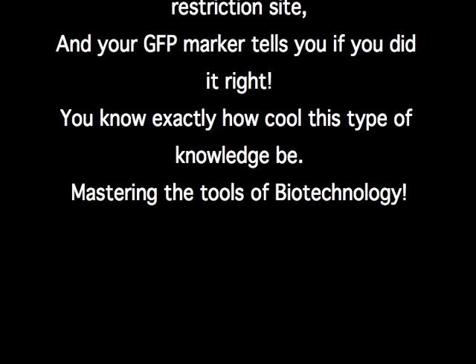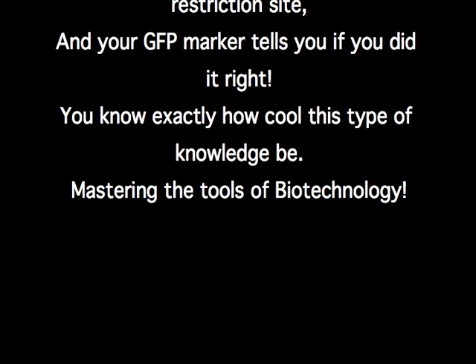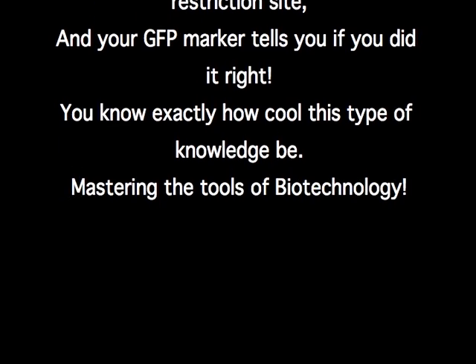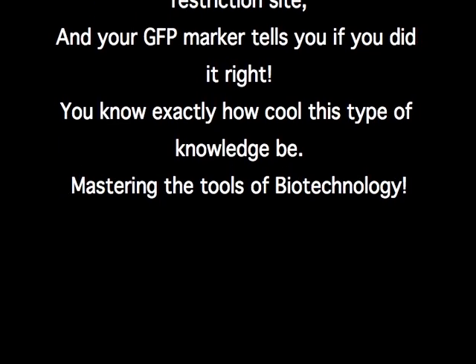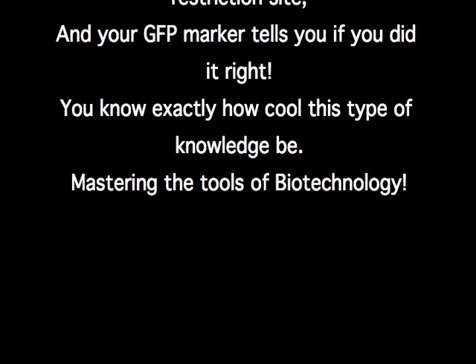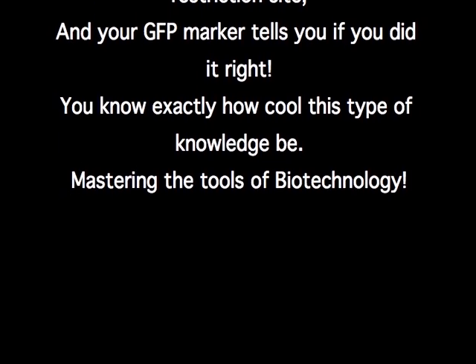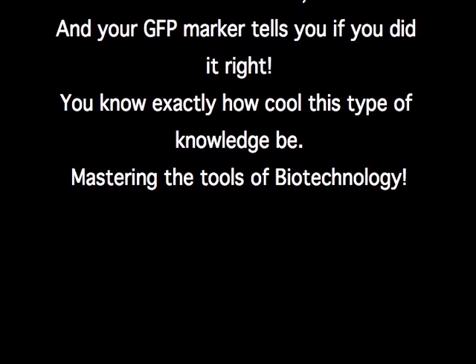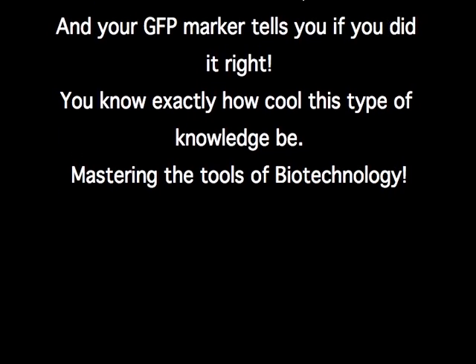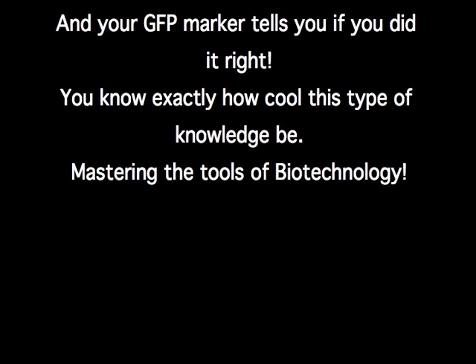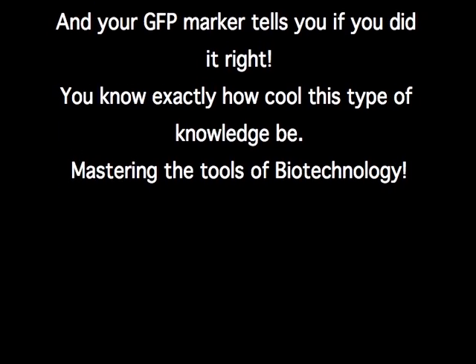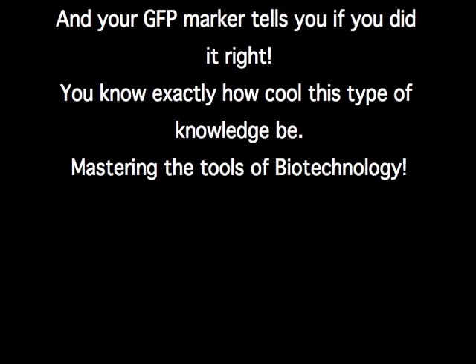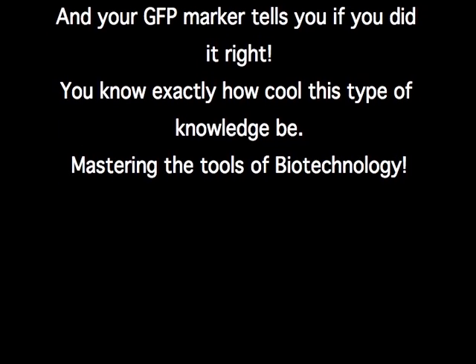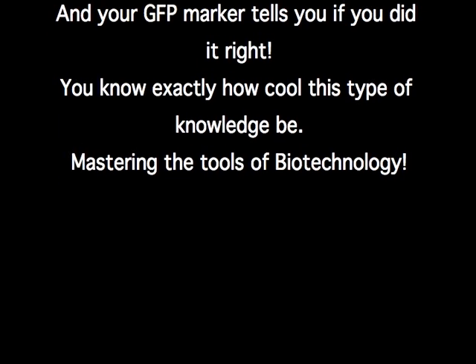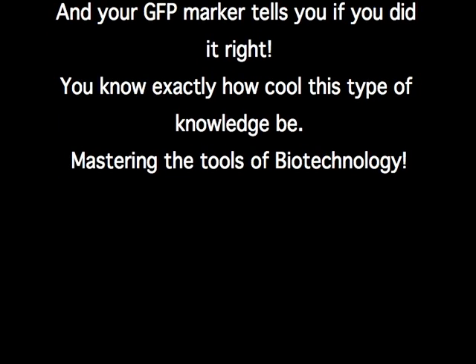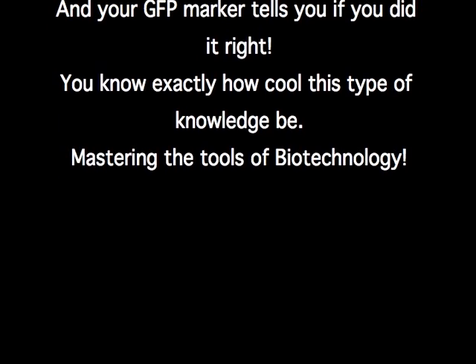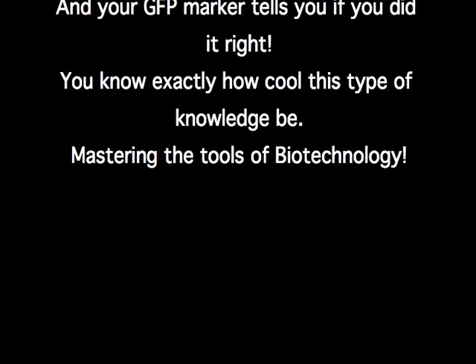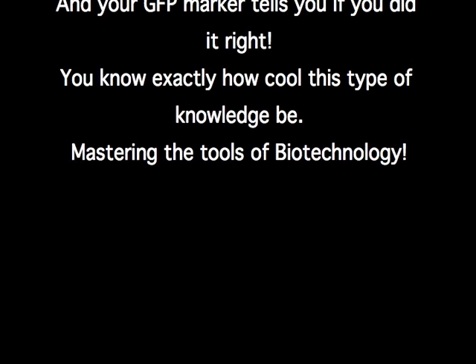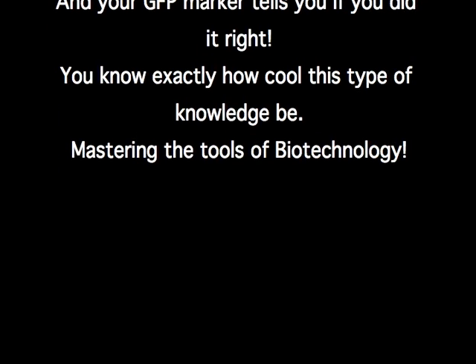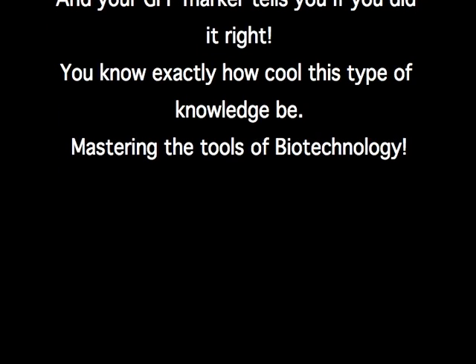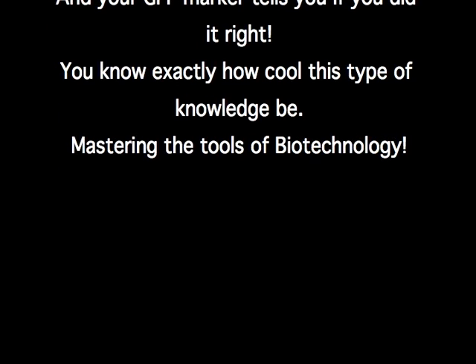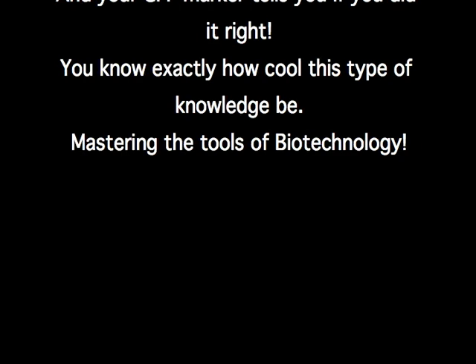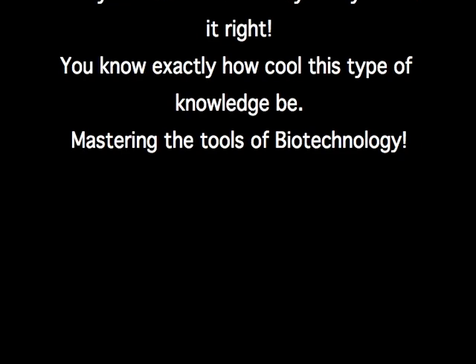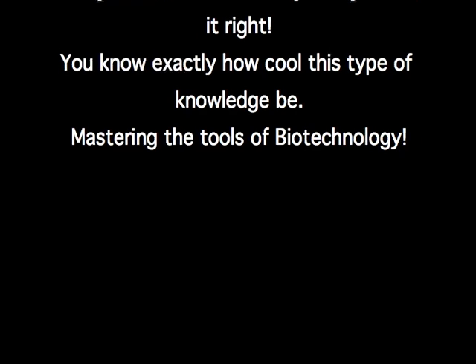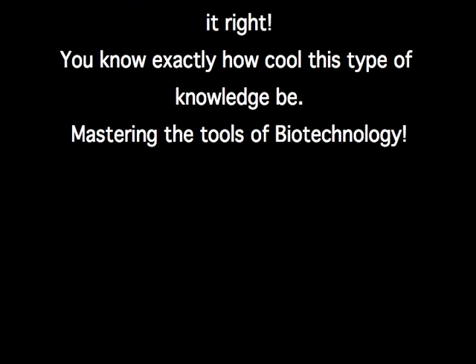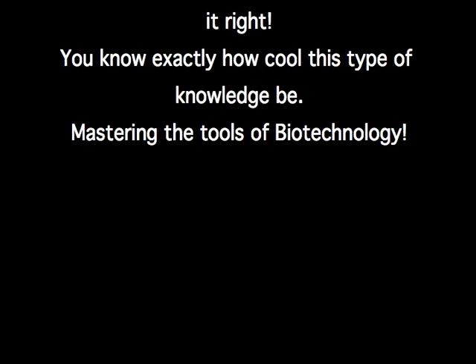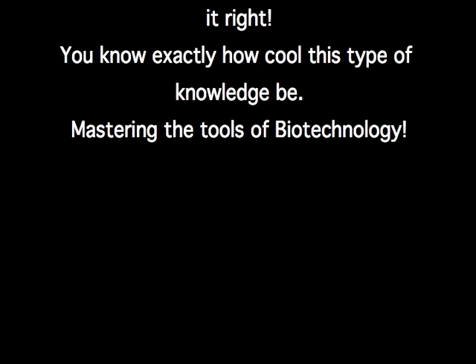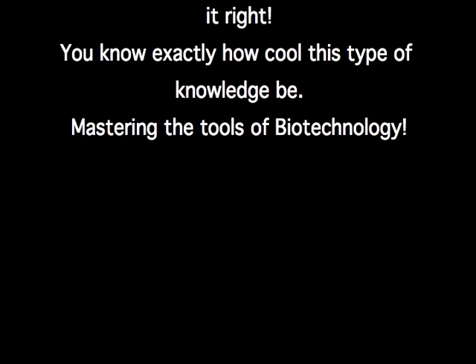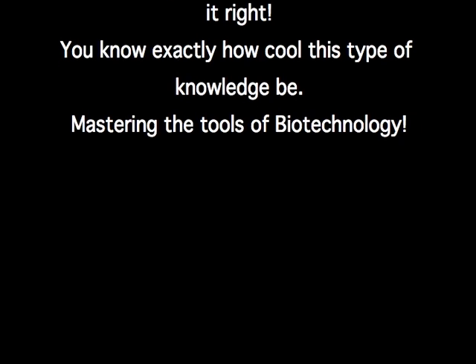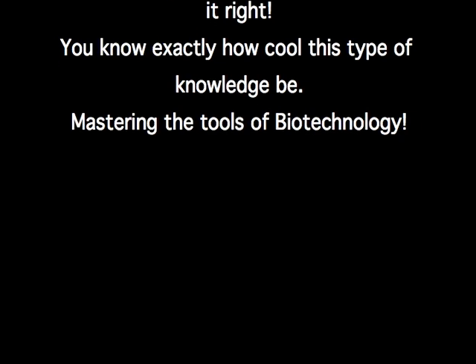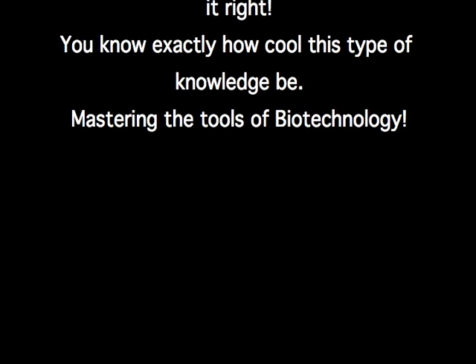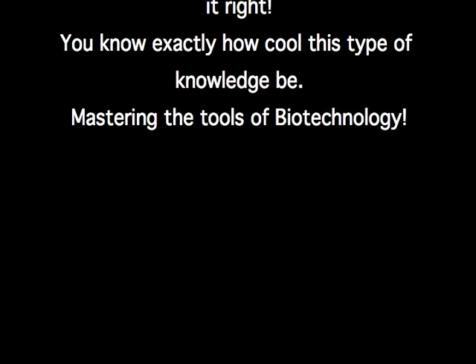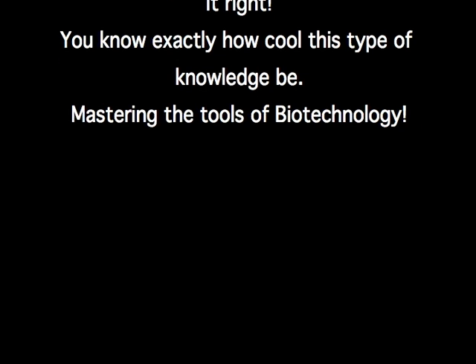And your GFP marker tells ya if you did it right. You know exactly how cool this type of knowledge be — masterin' the tools of biotechnology.